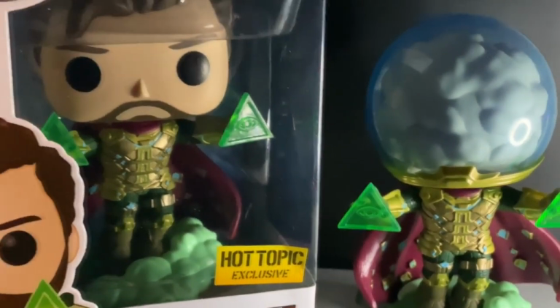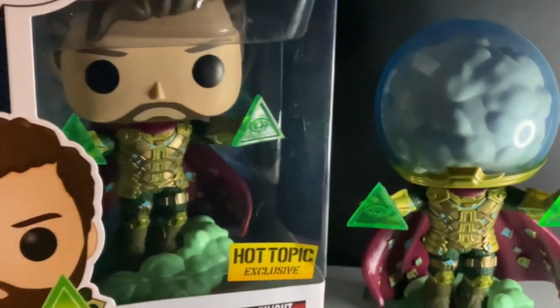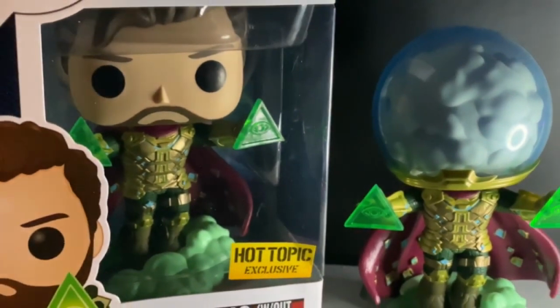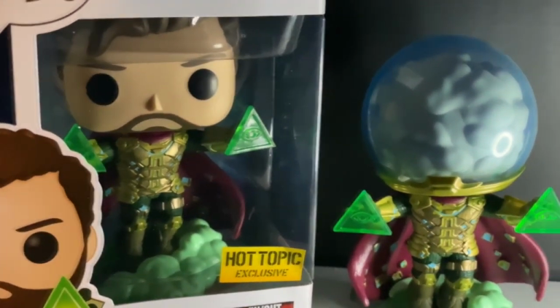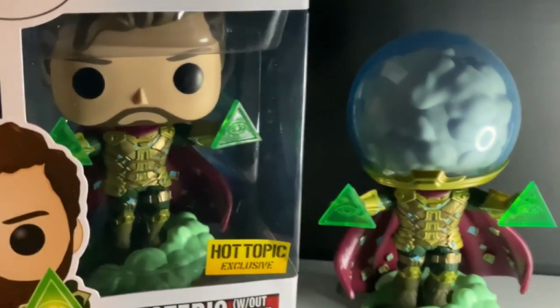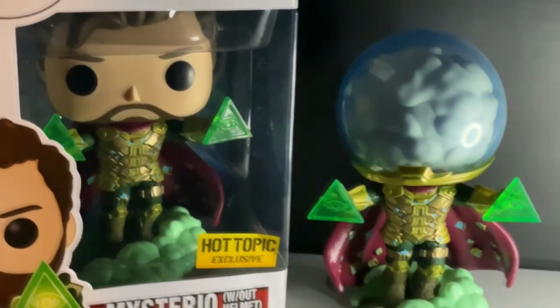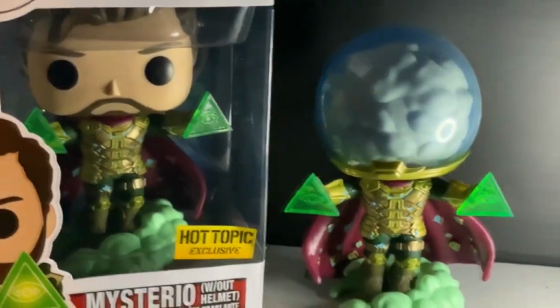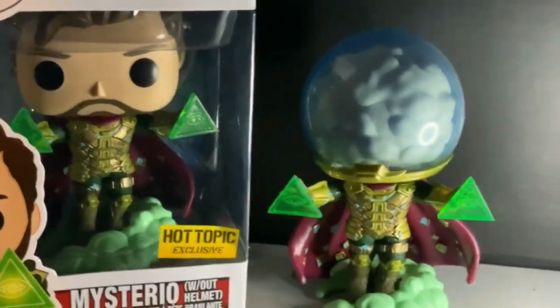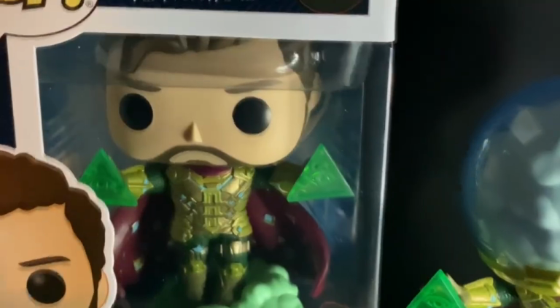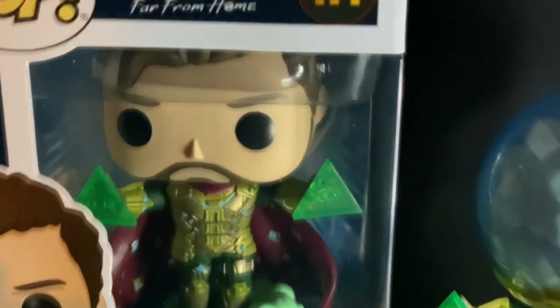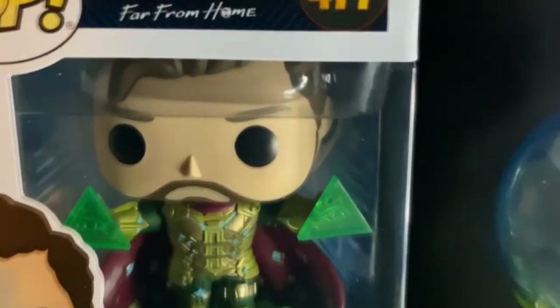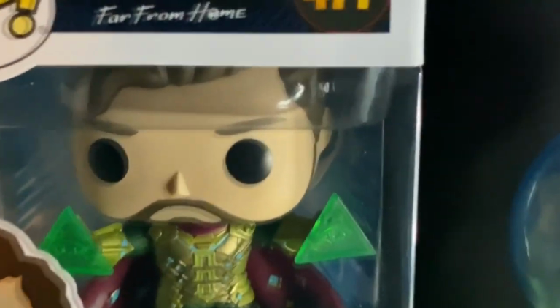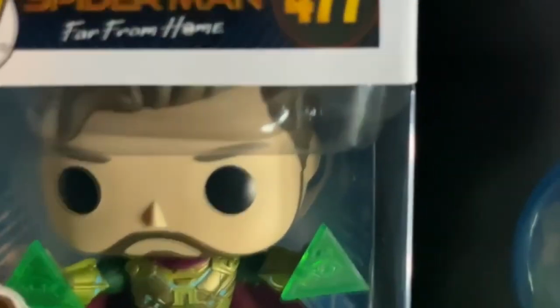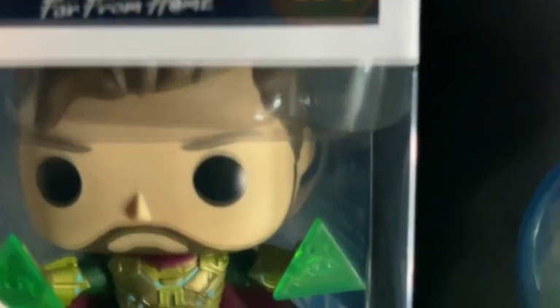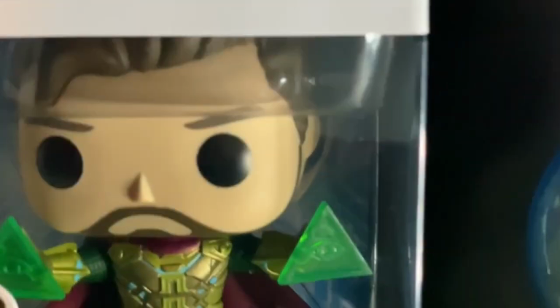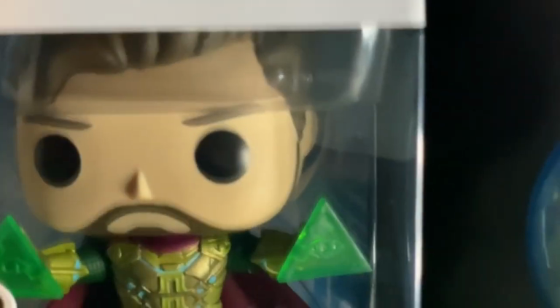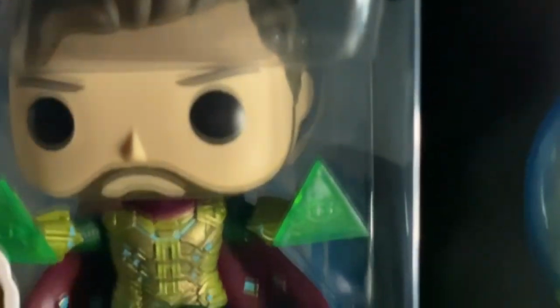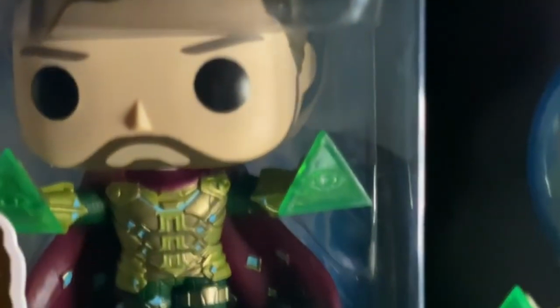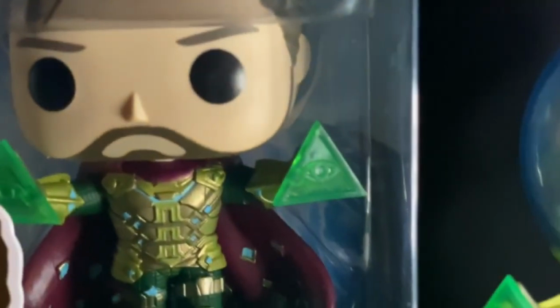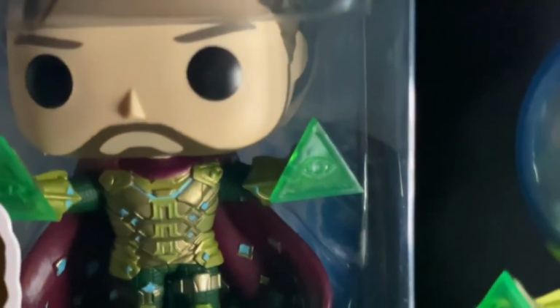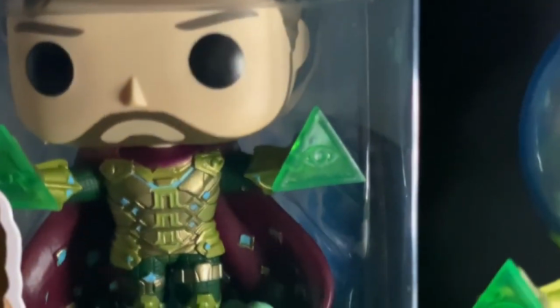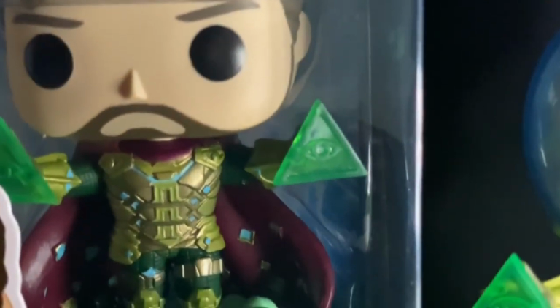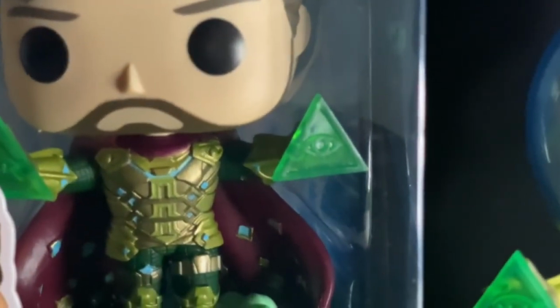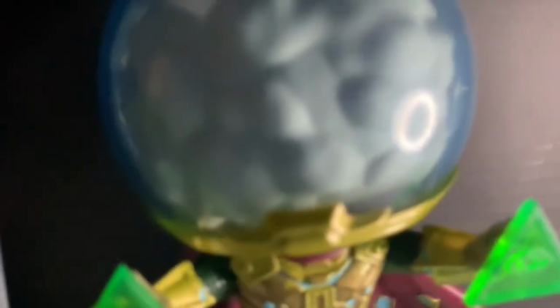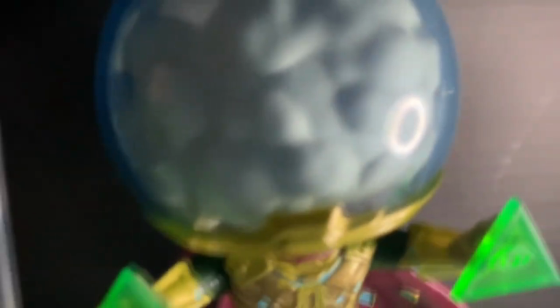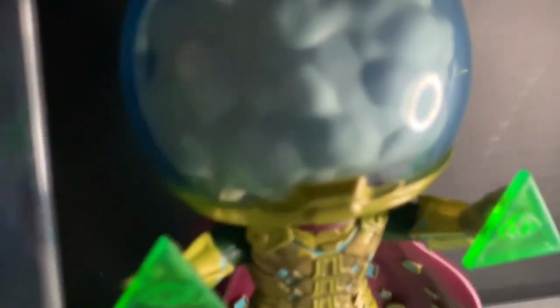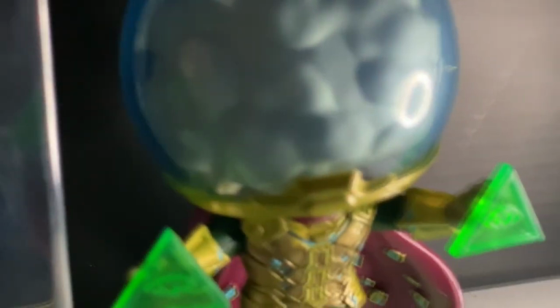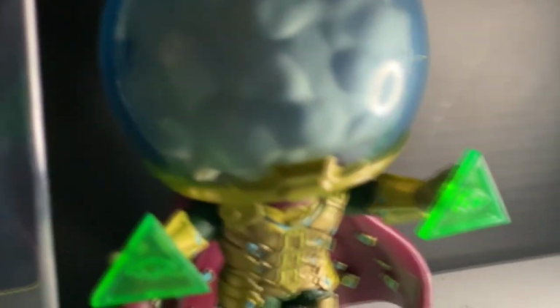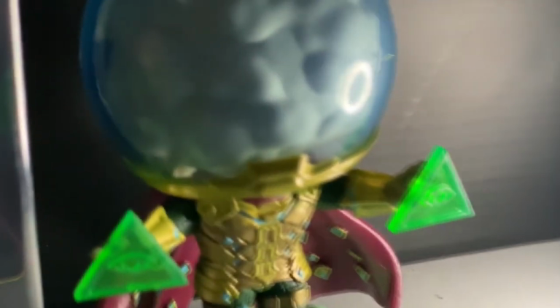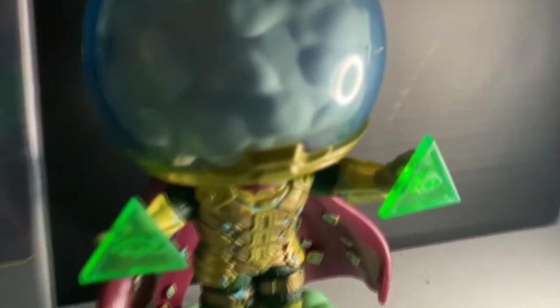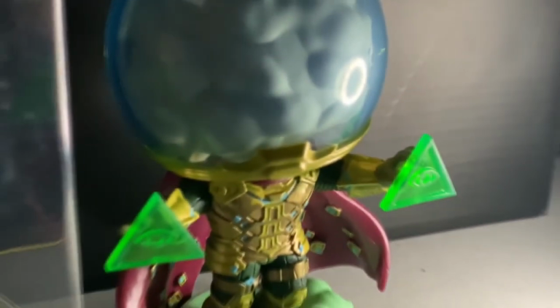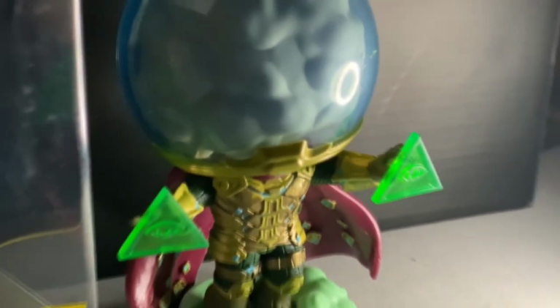And of course Spider-Man right there from Far From Home, which led after Endgame. We got Mysterio unmasked as well as masked in his fishbowl helmet.